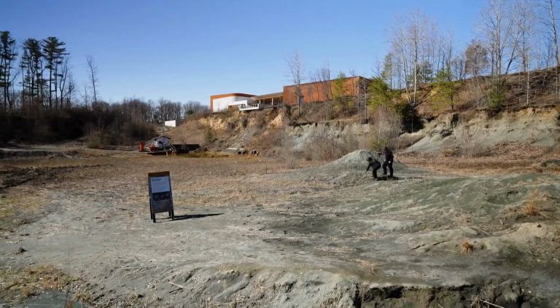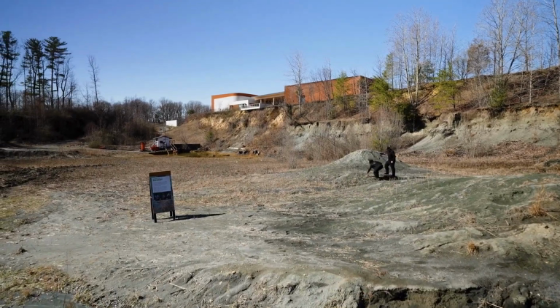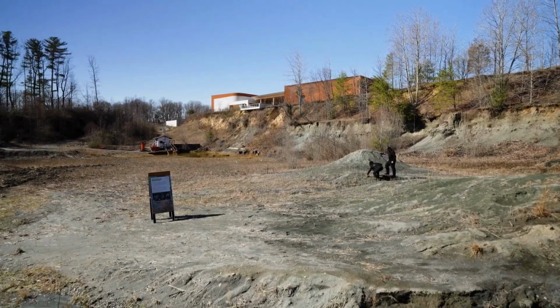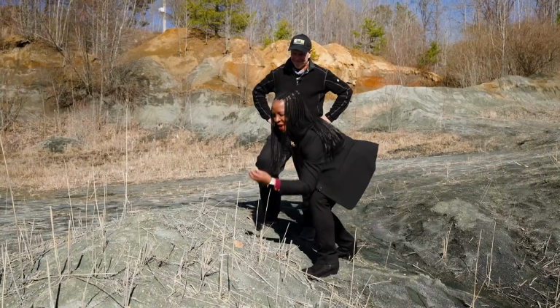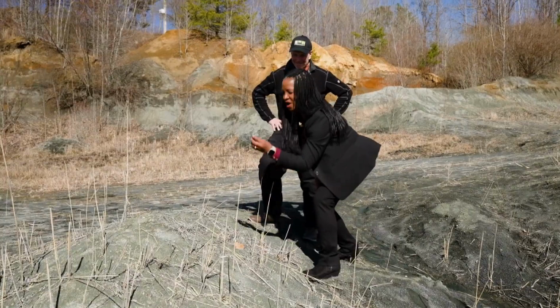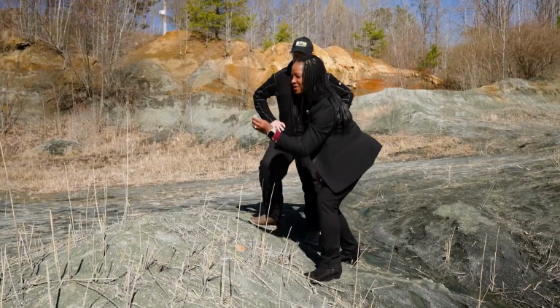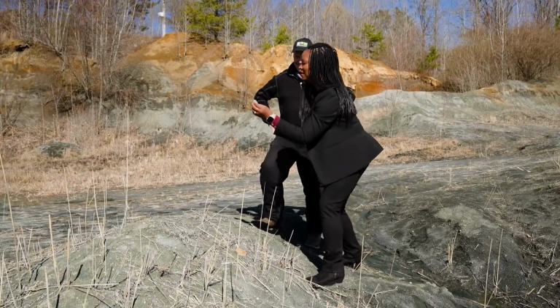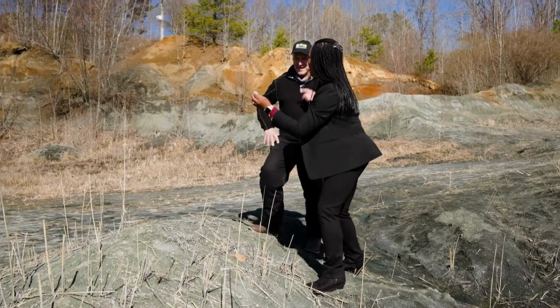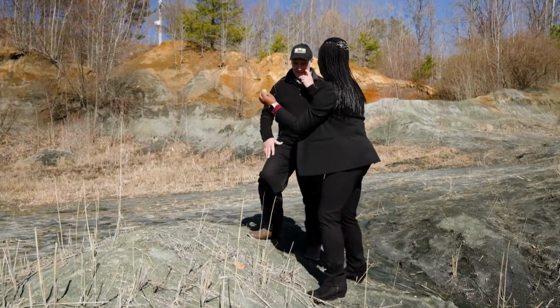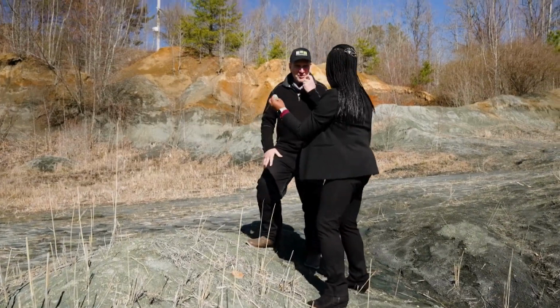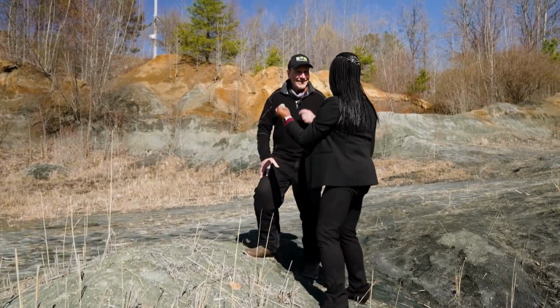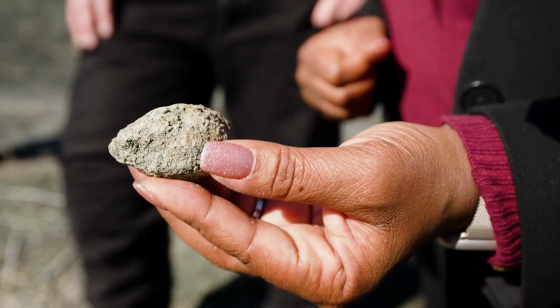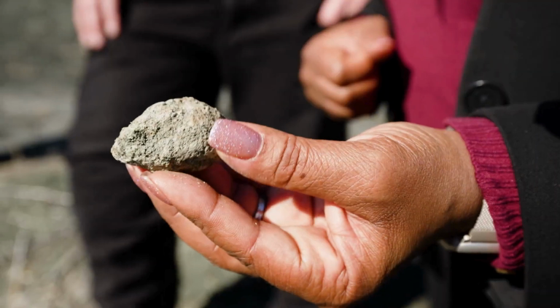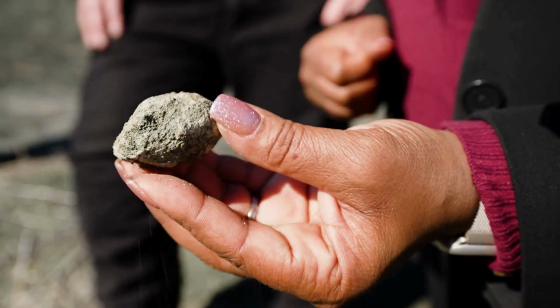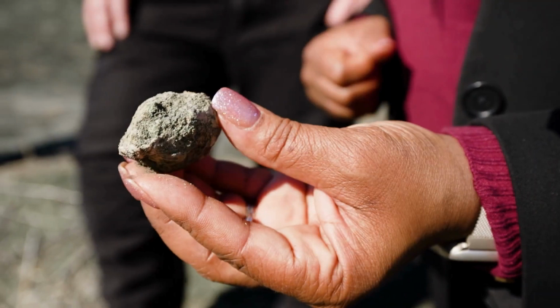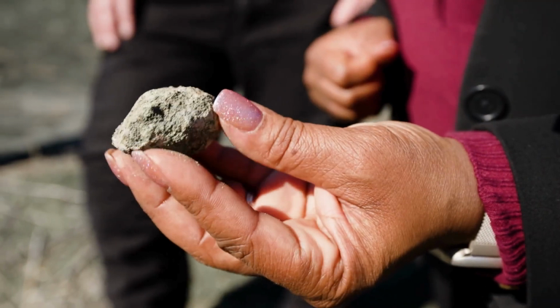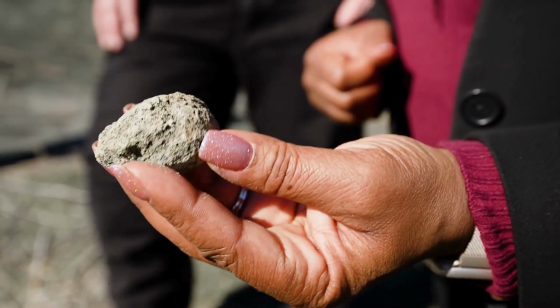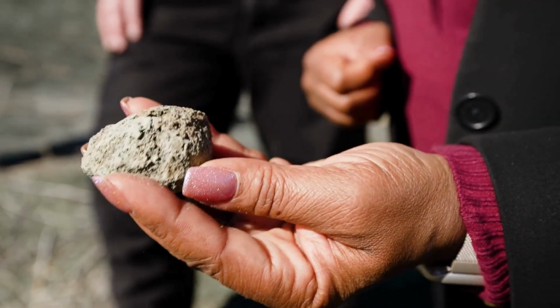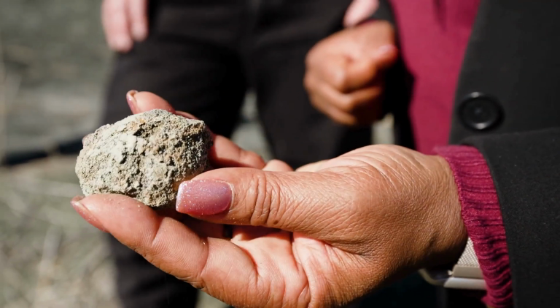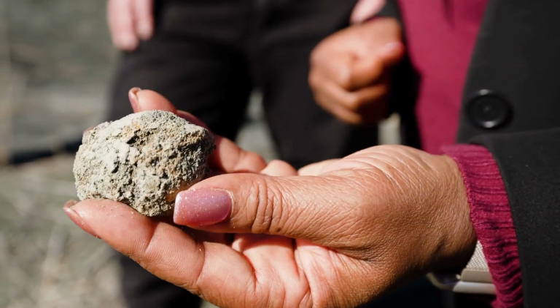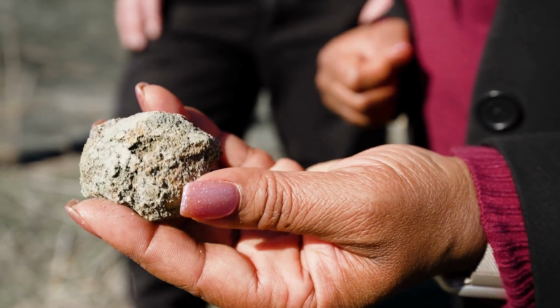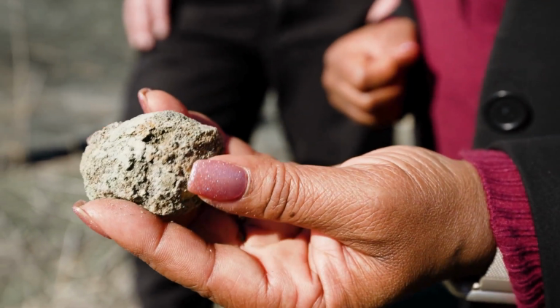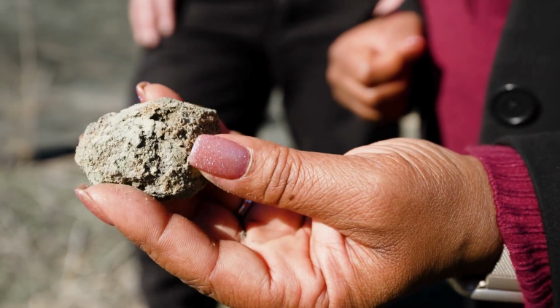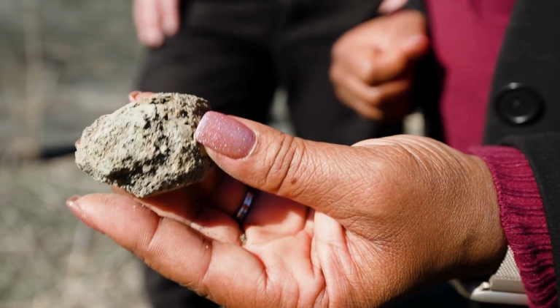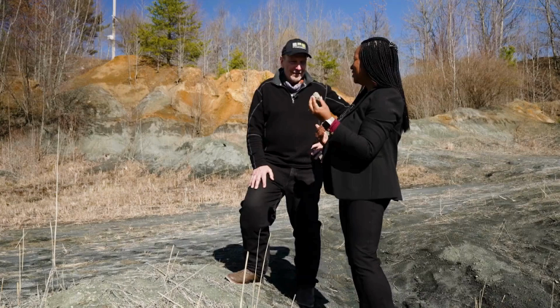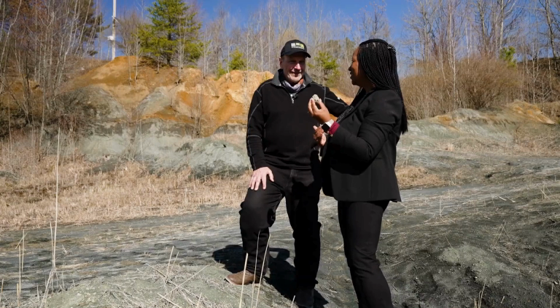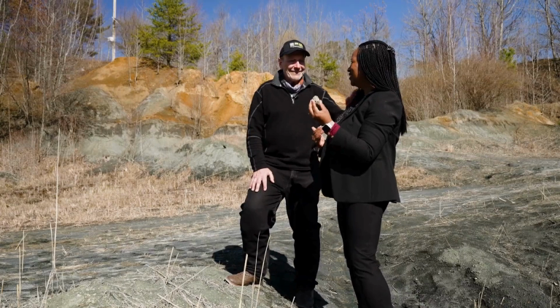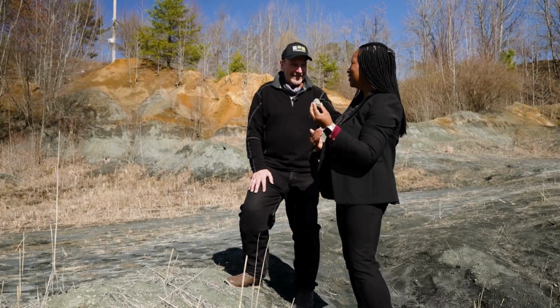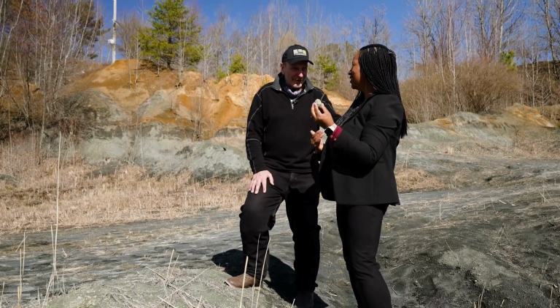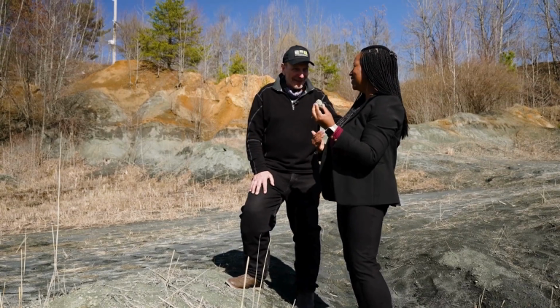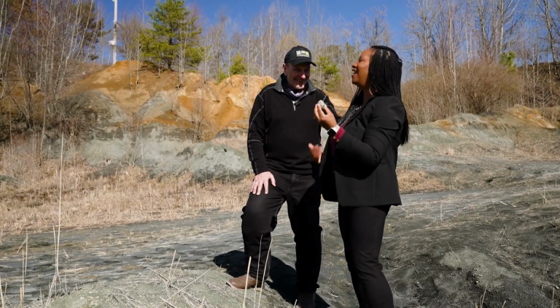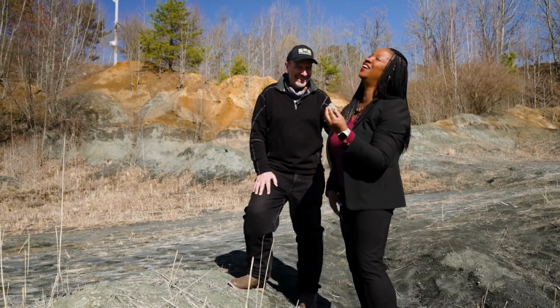I think I found one. Yes, you did! Can I take it home? You can. Am I now the dinosaur hunter? Let's not get carried away.